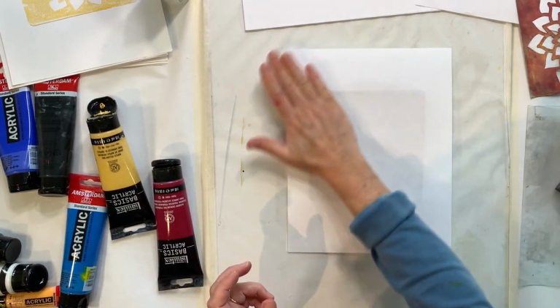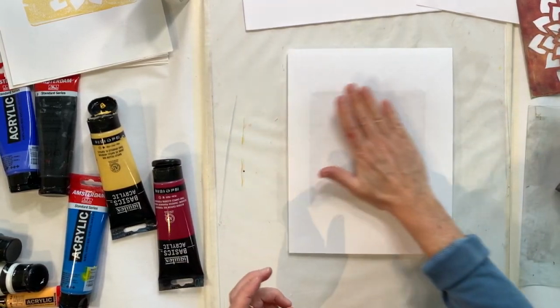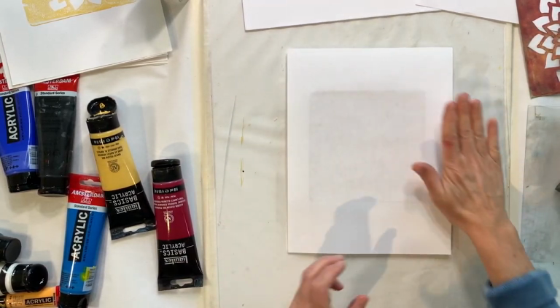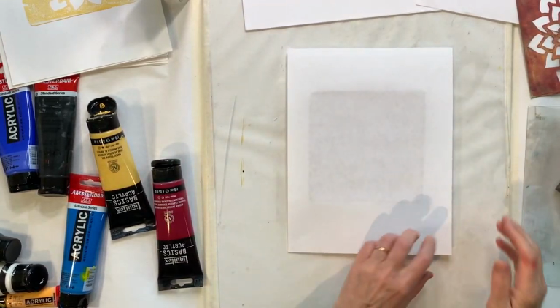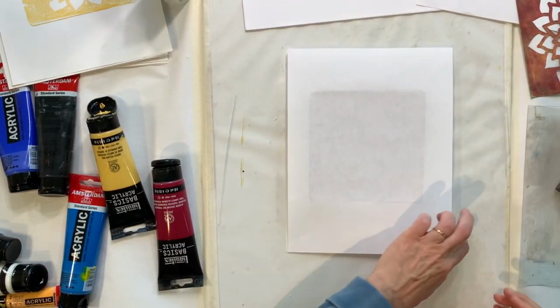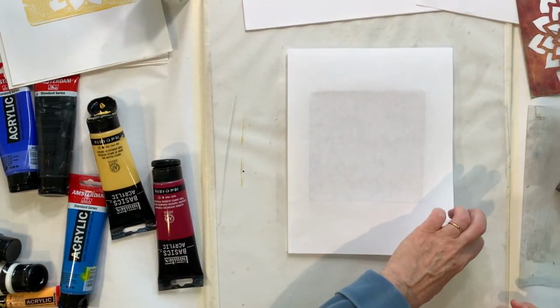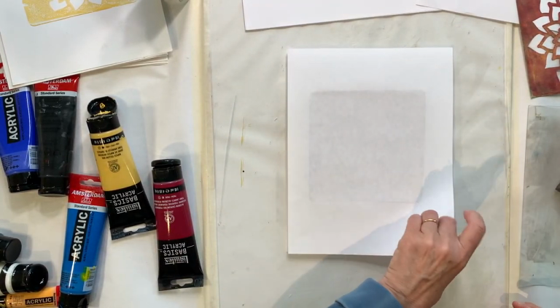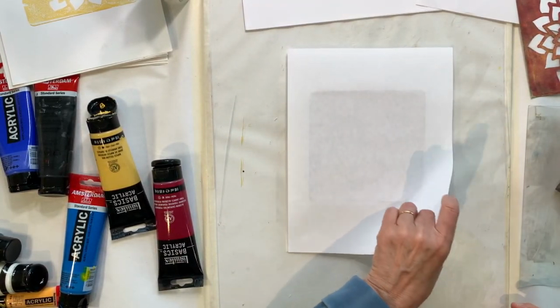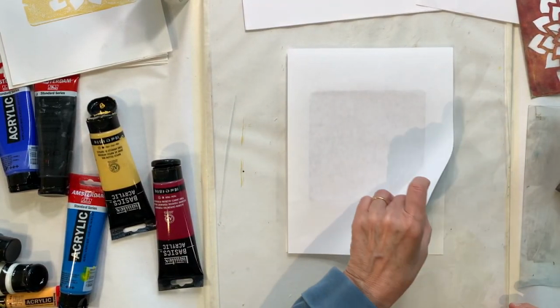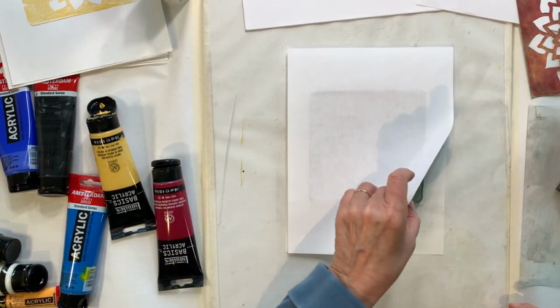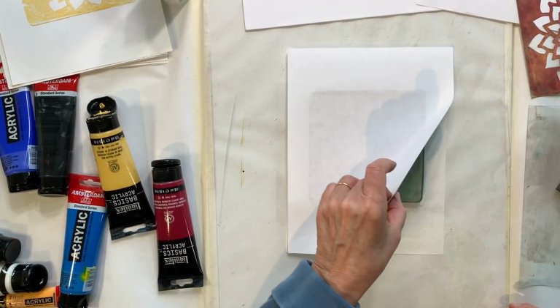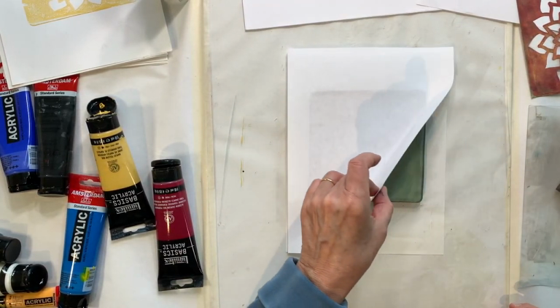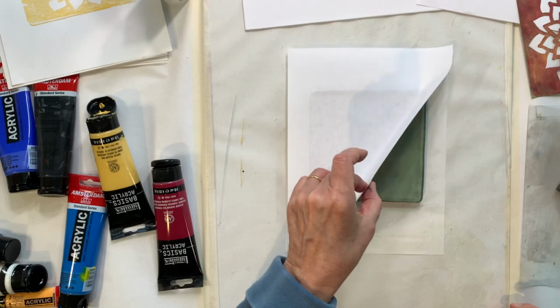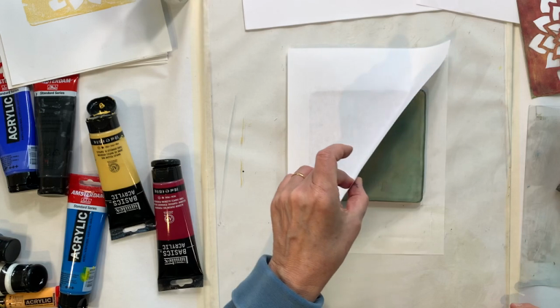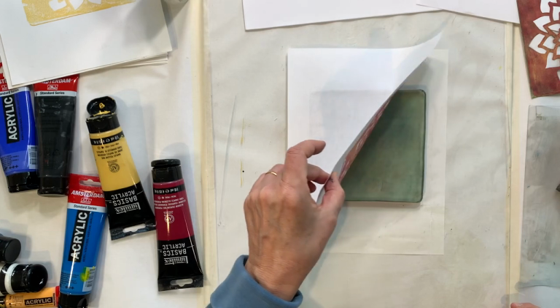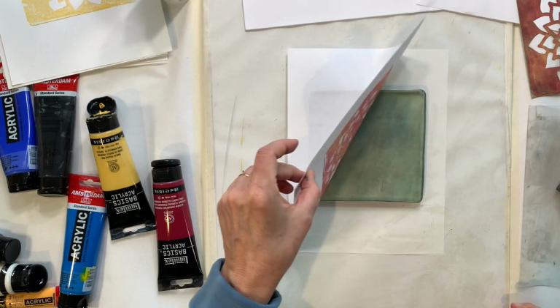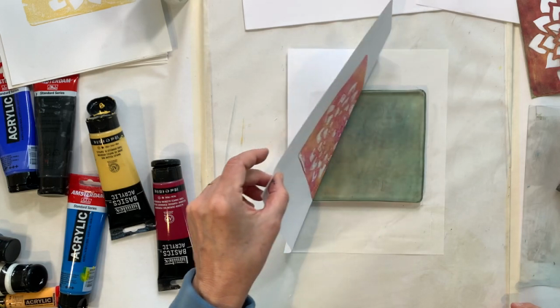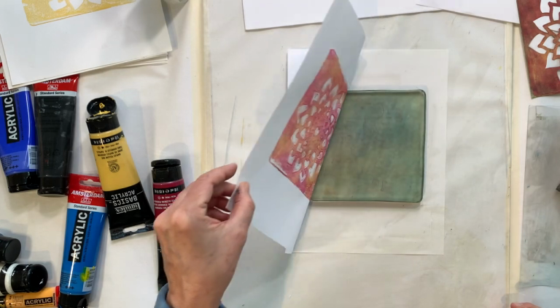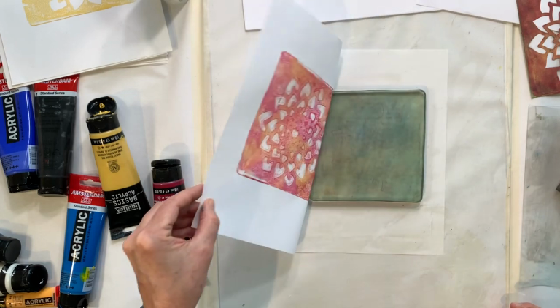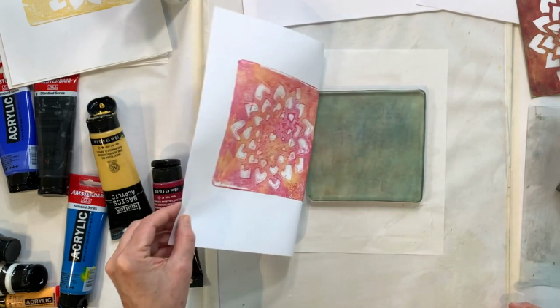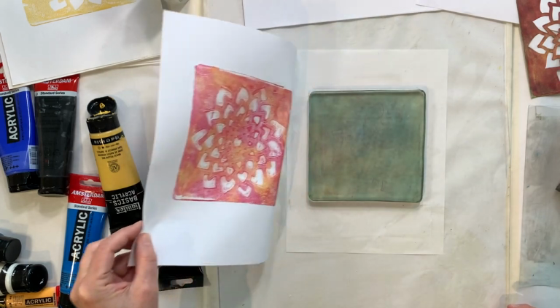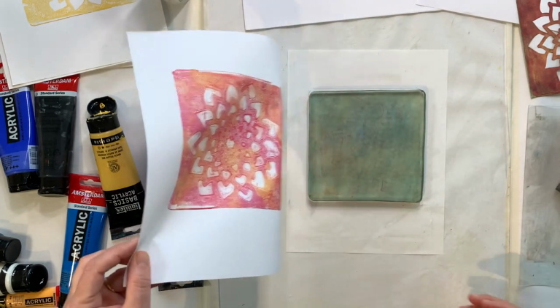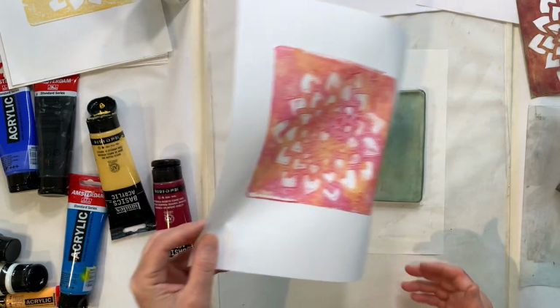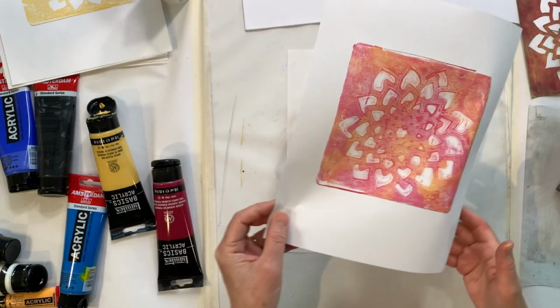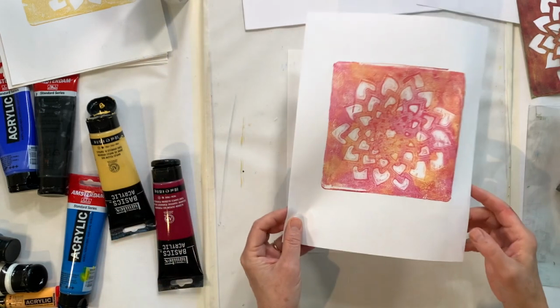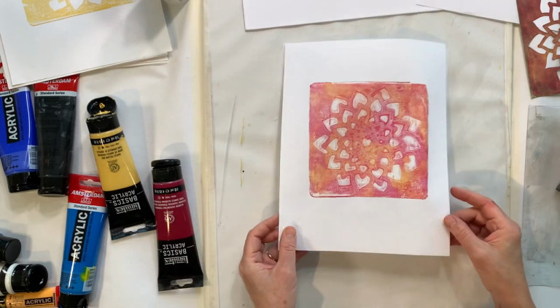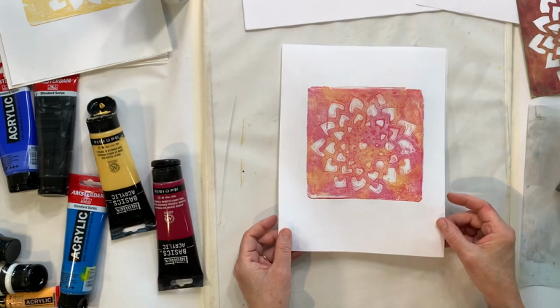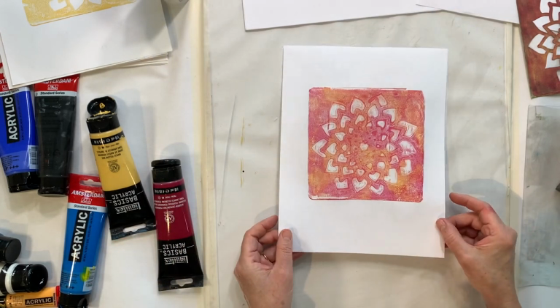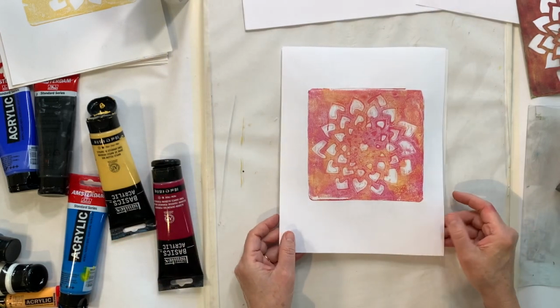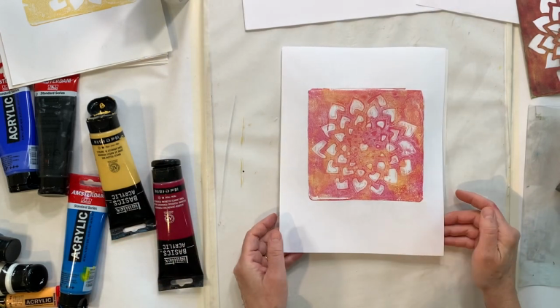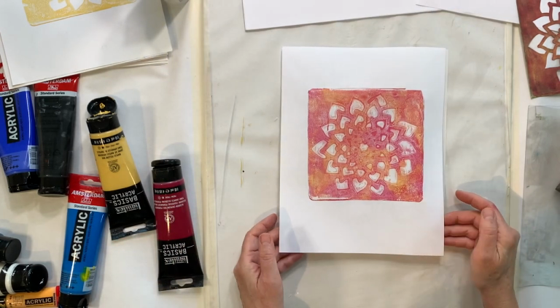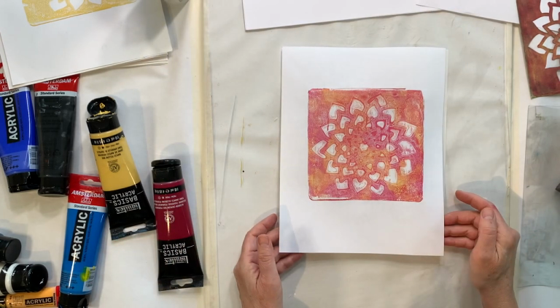This works best with thin papers, and there you have a simple print.